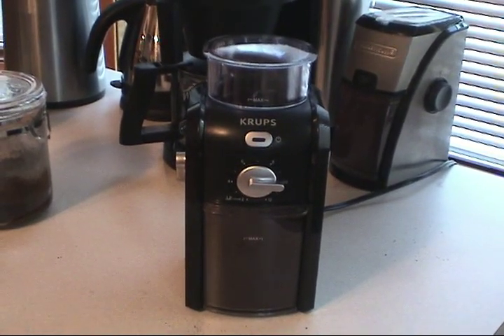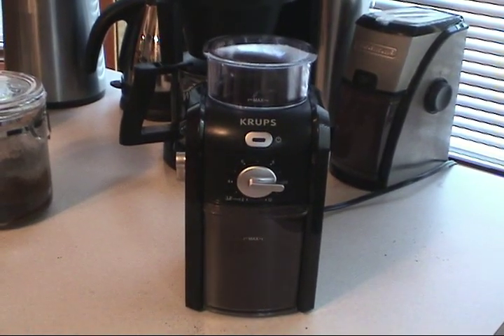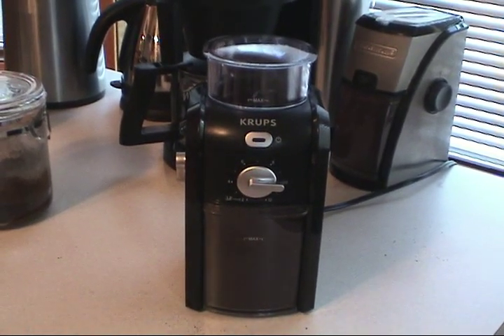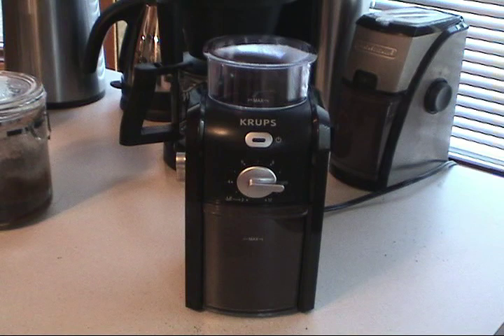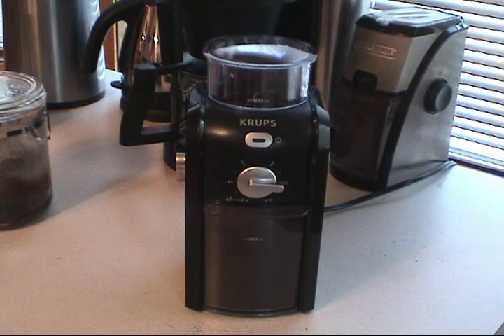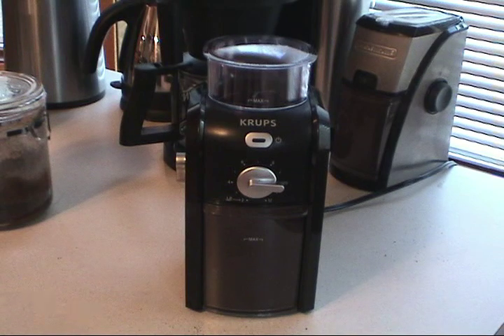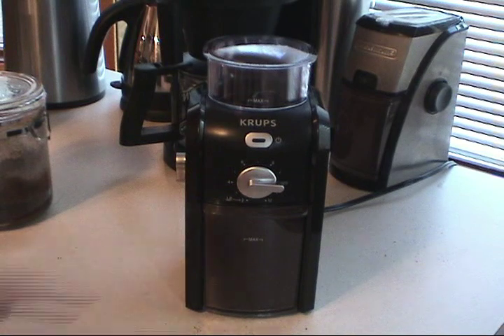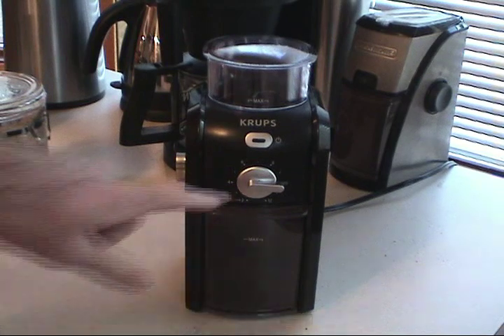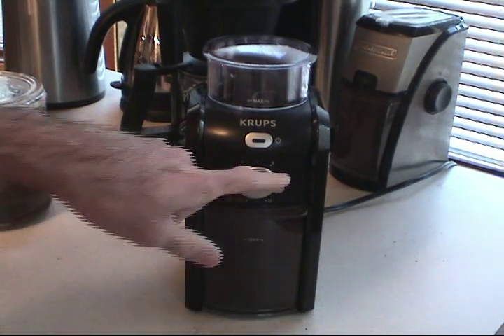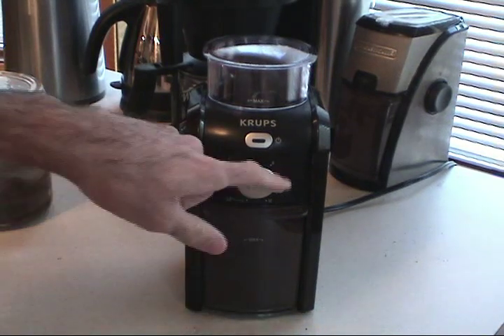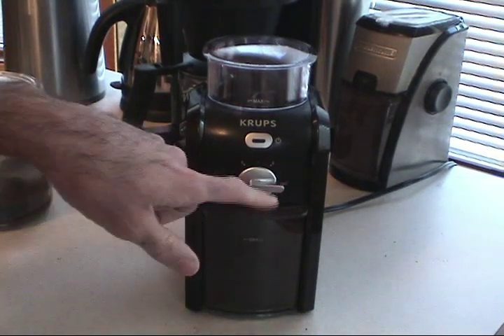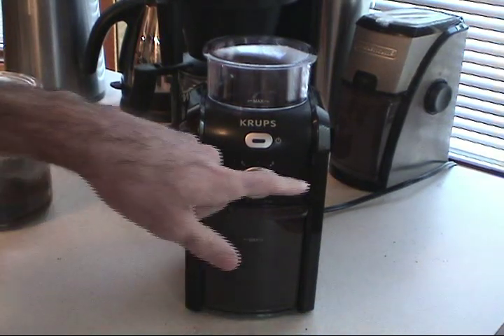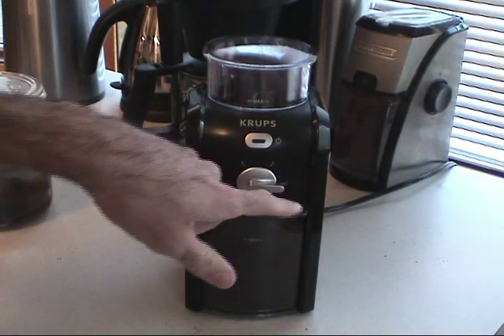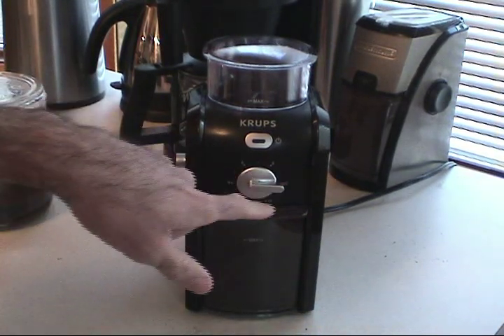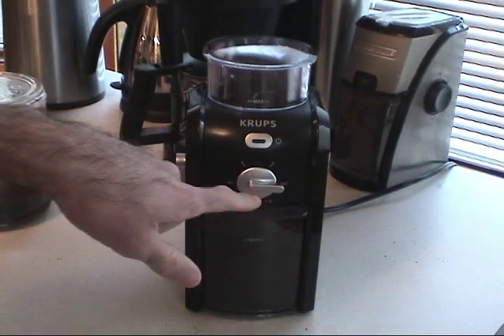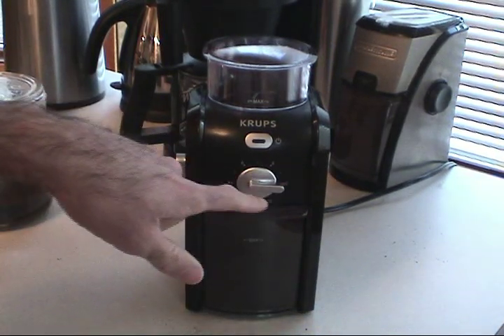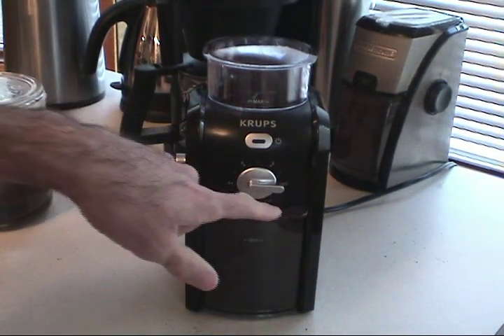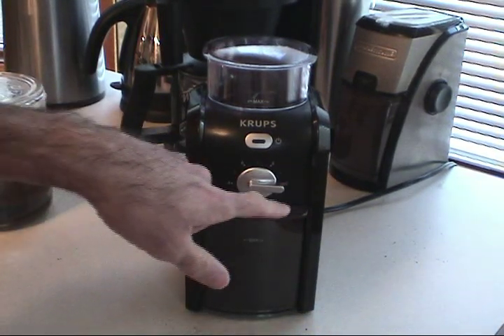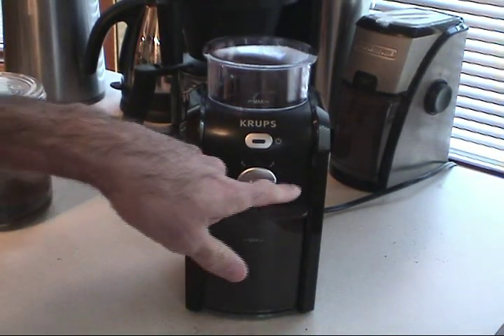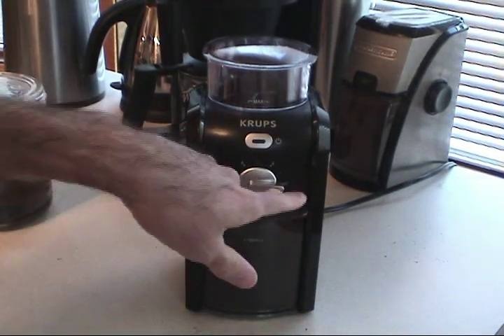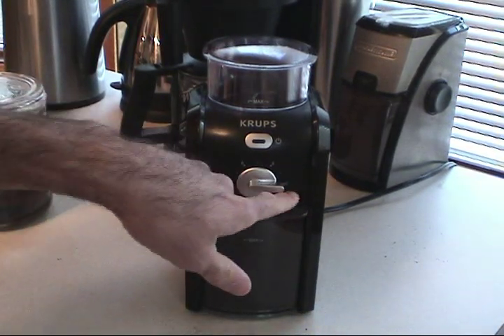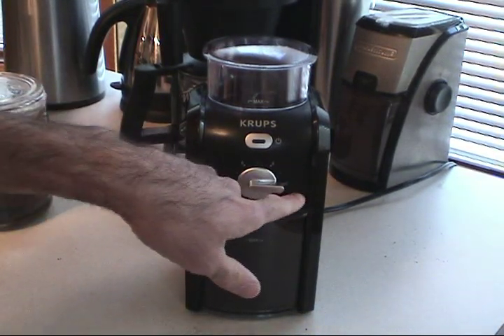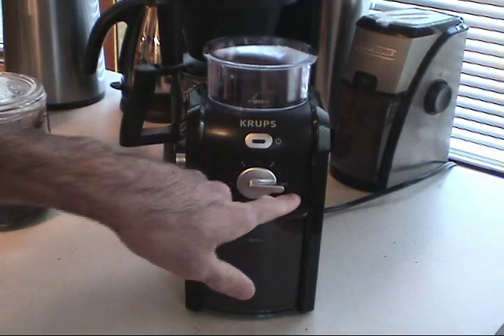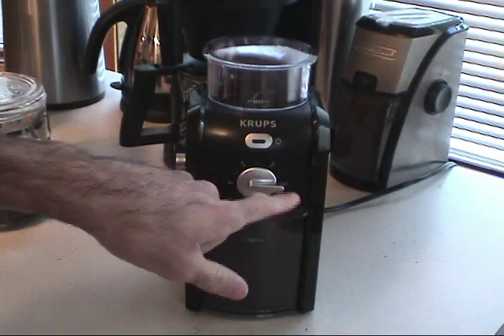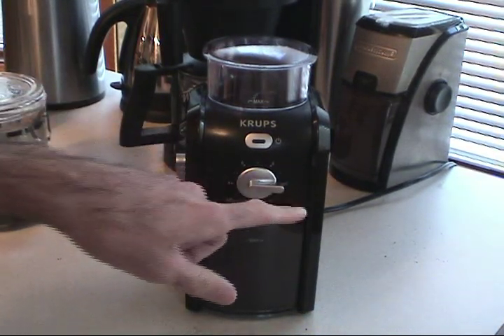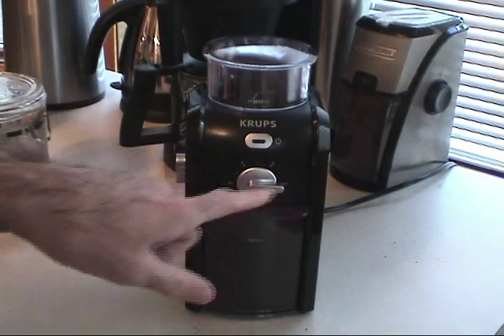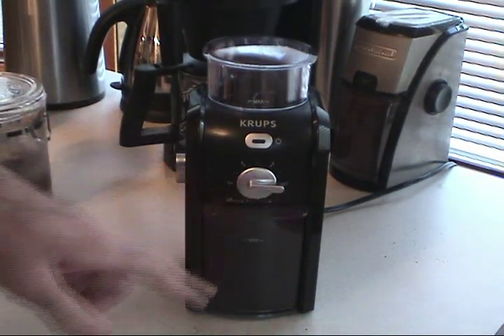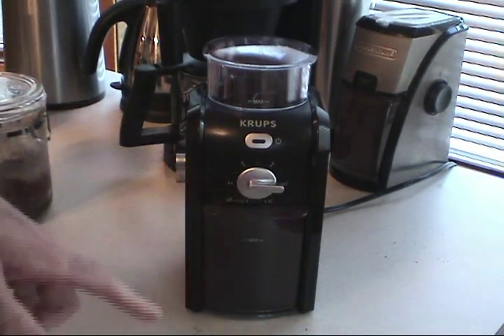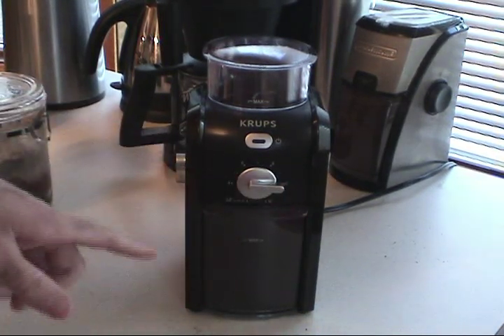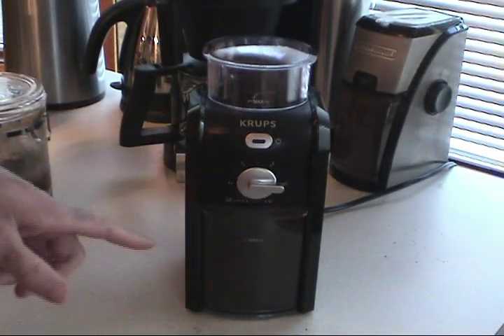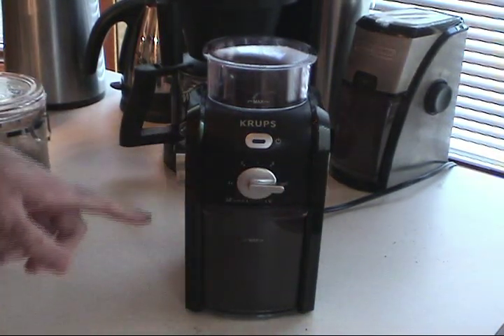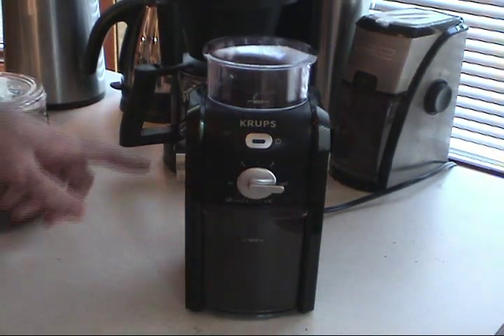The timer ground approximately 10 cups of coffee, which is kind of cool.